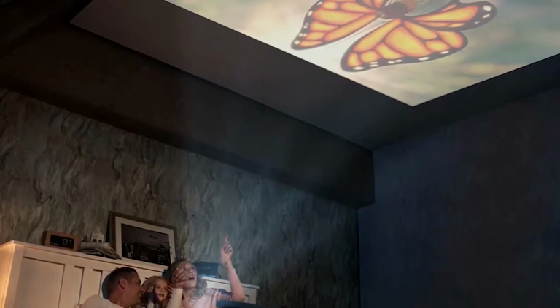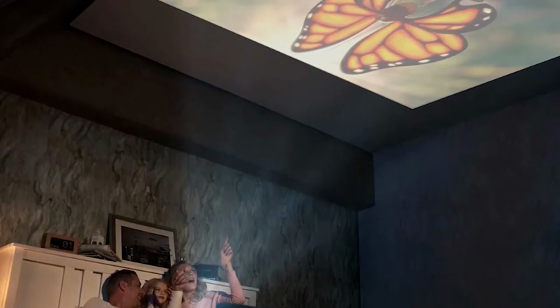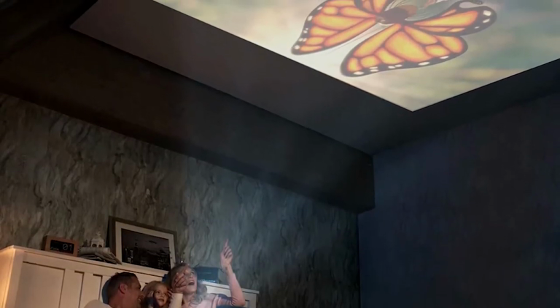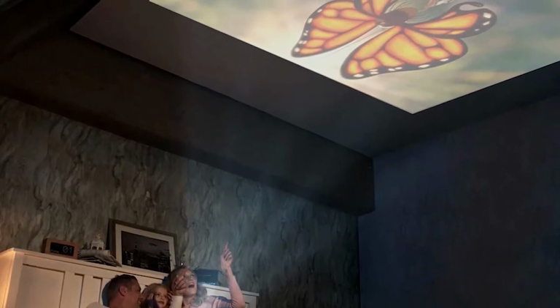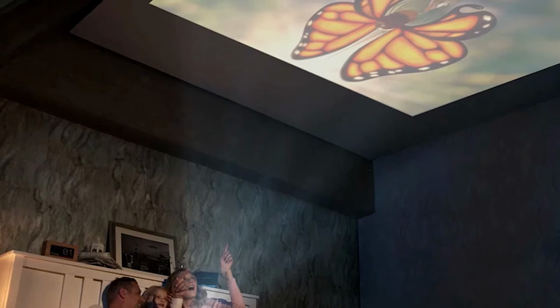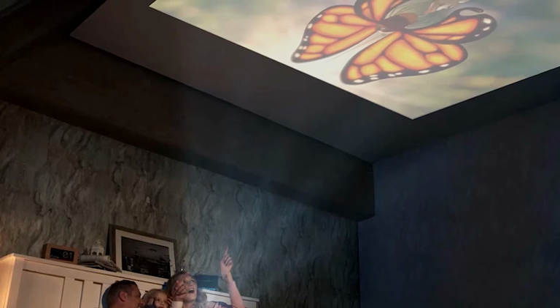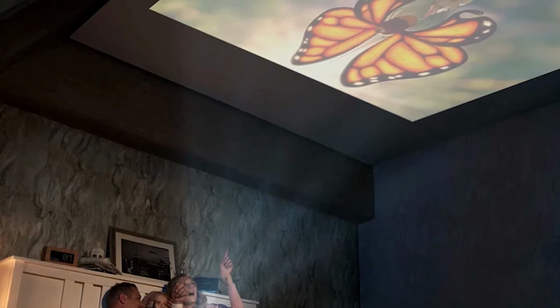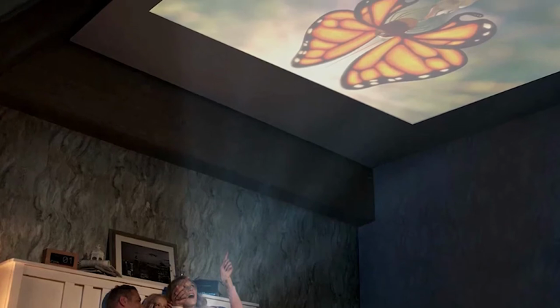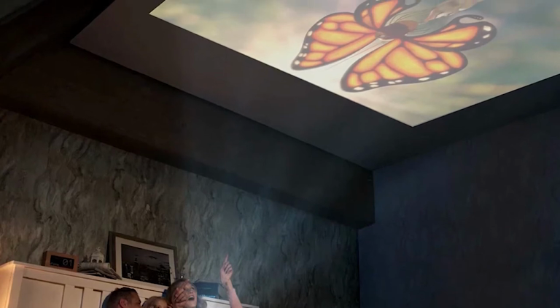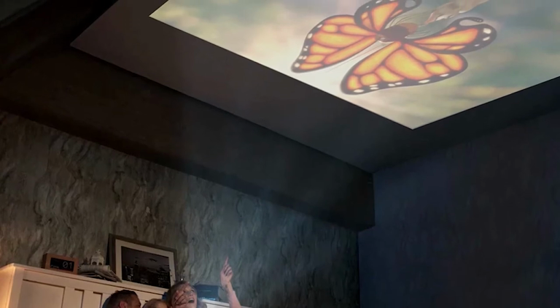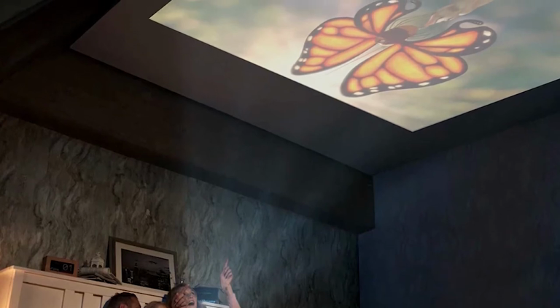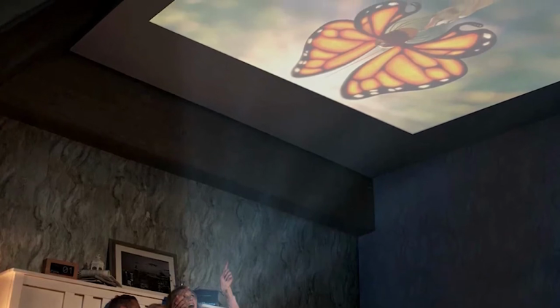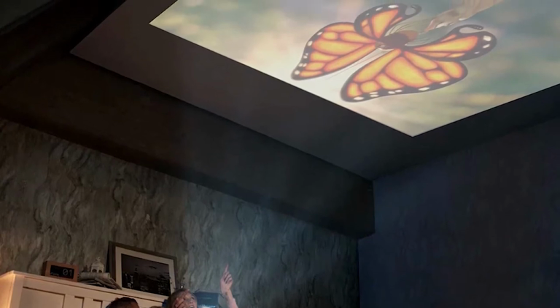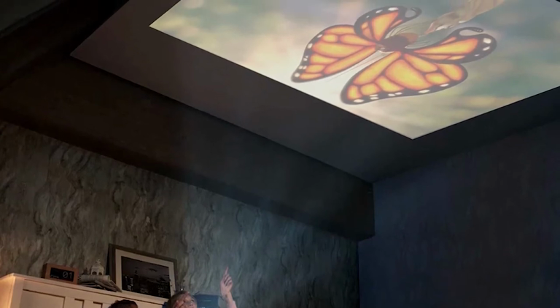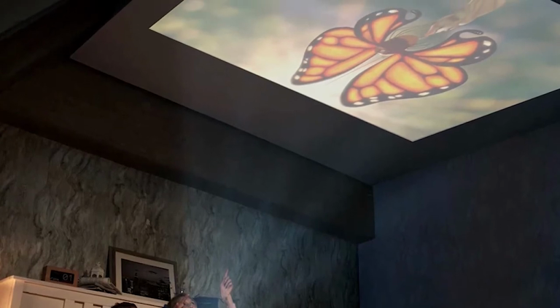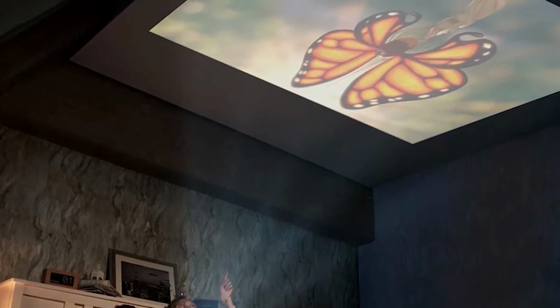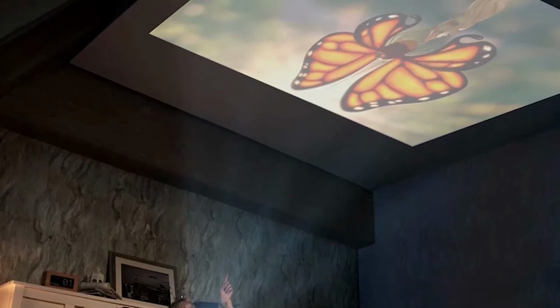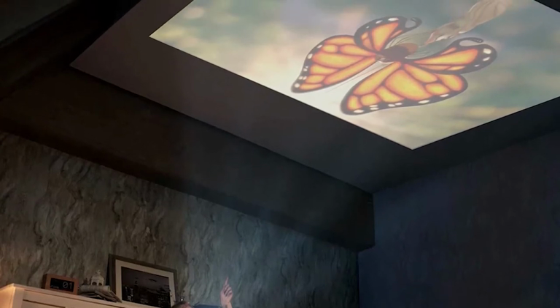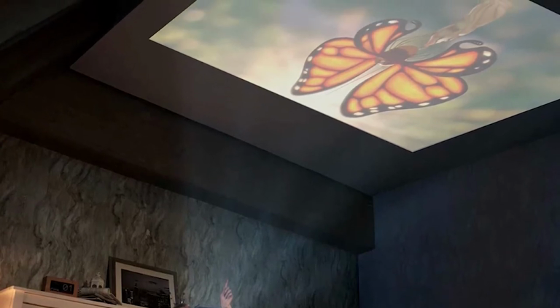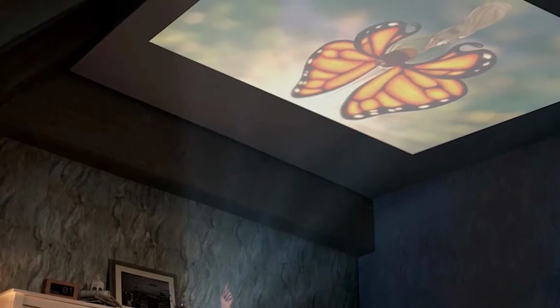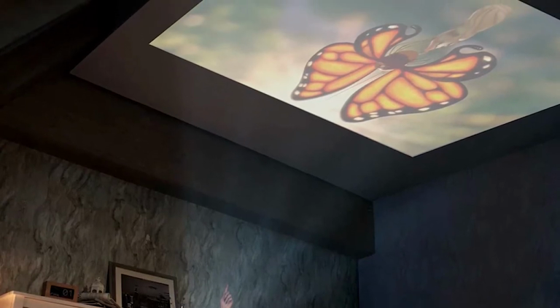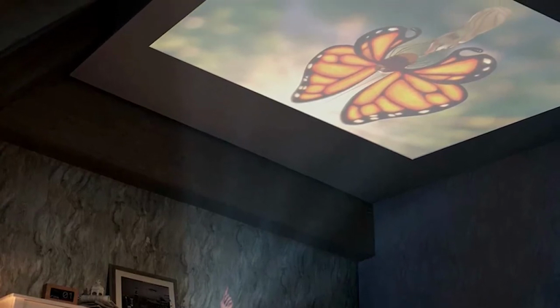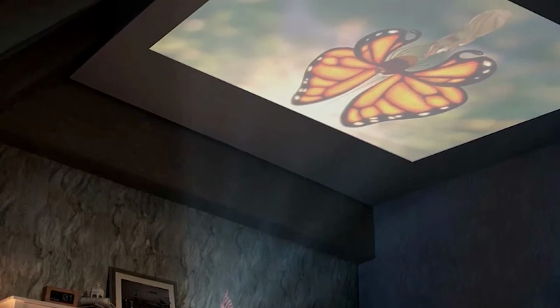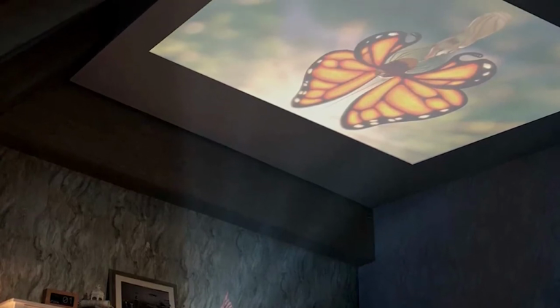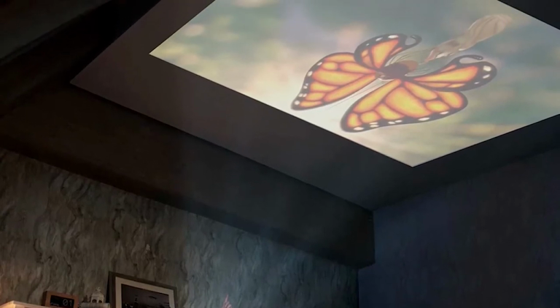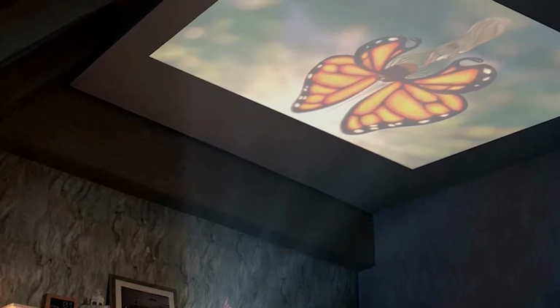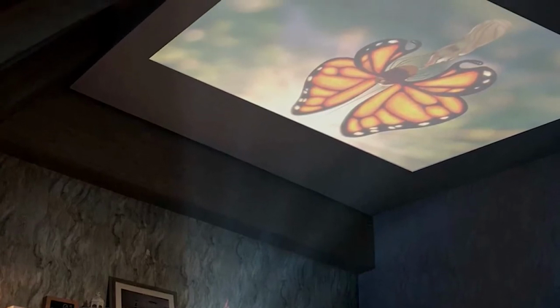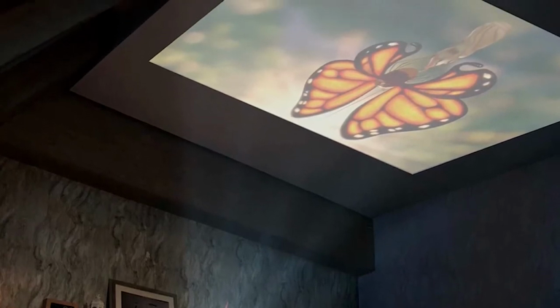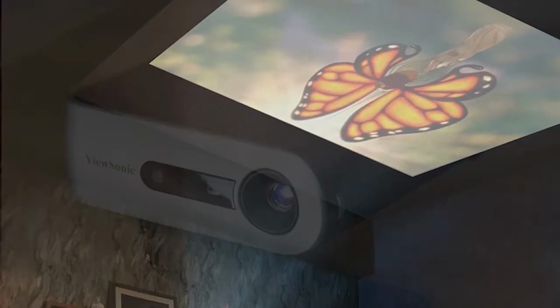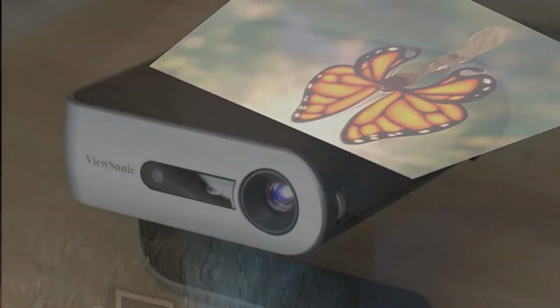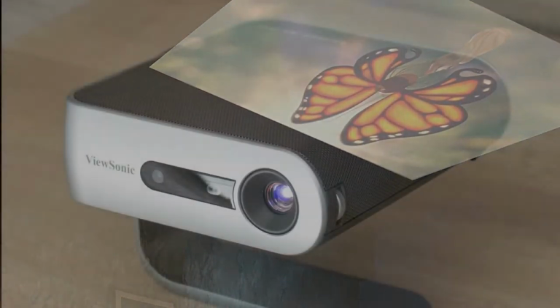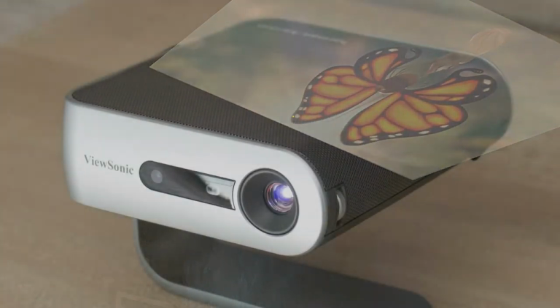Is it the best projector? No, but it's a fantastic gadget for games, TV, and movies.